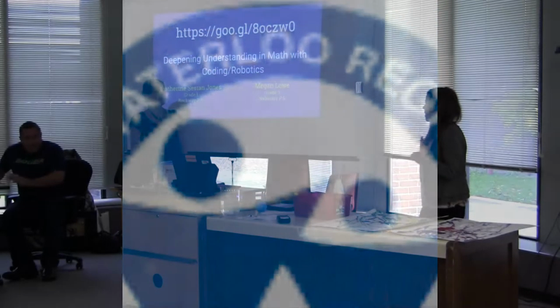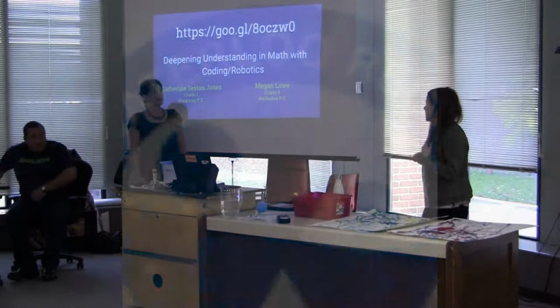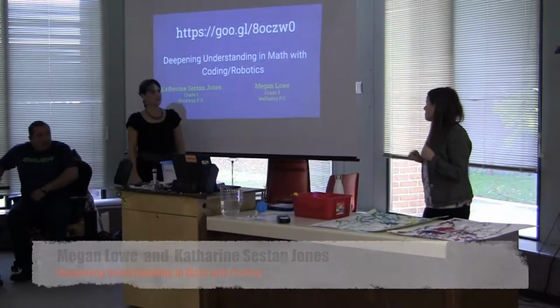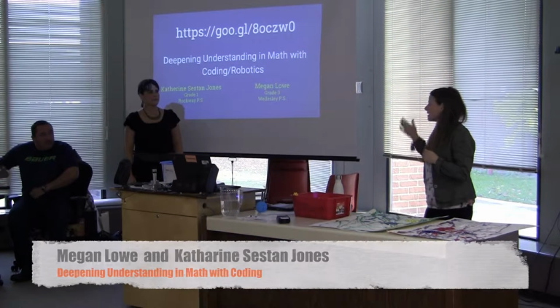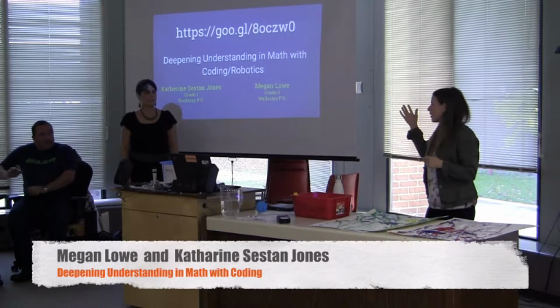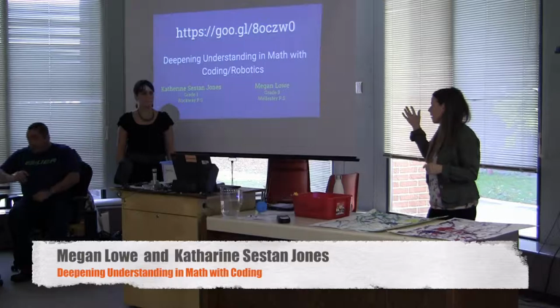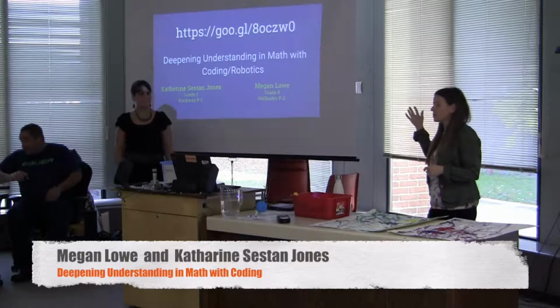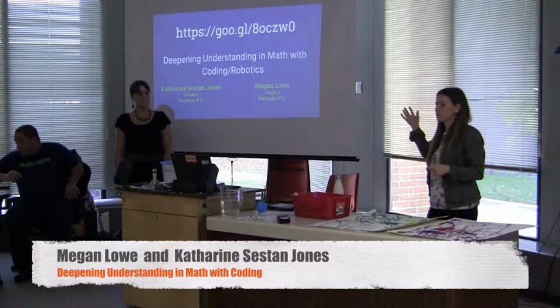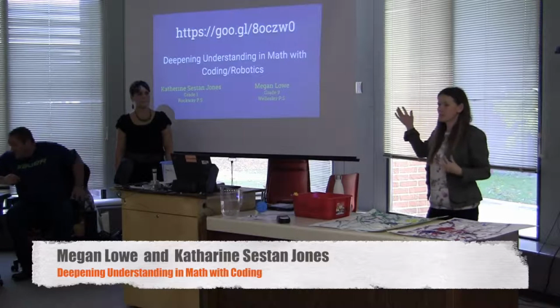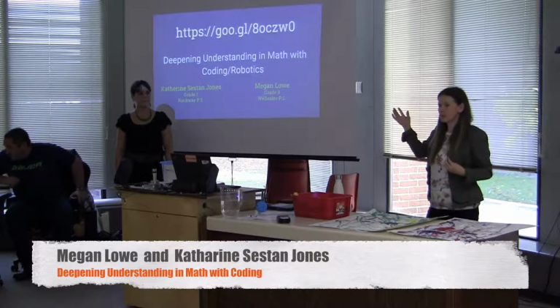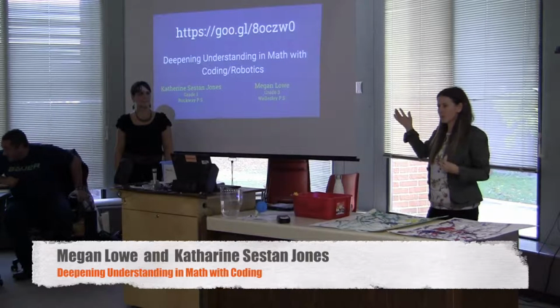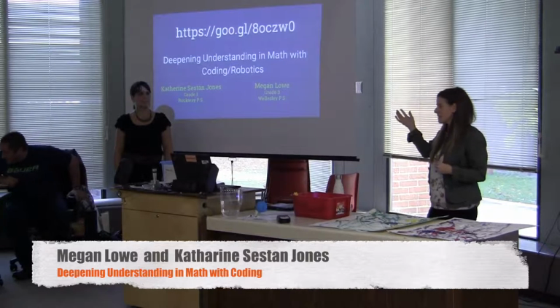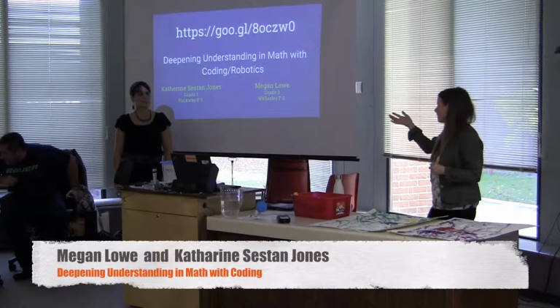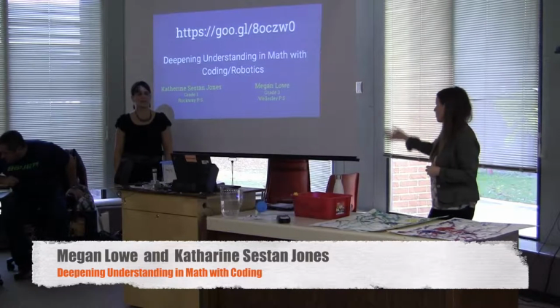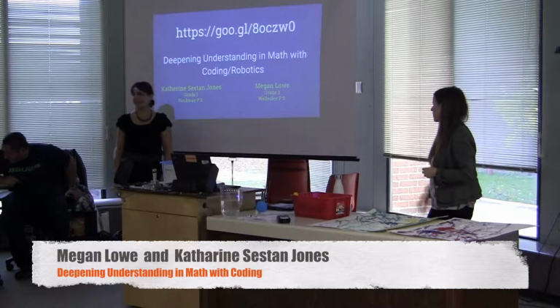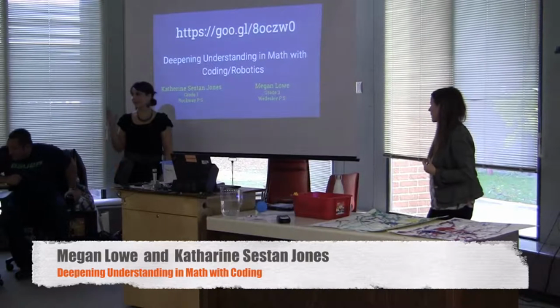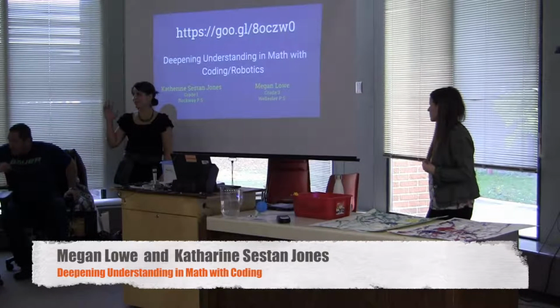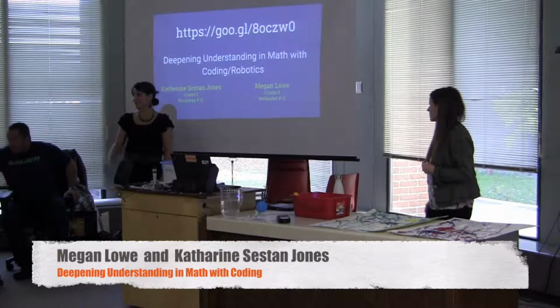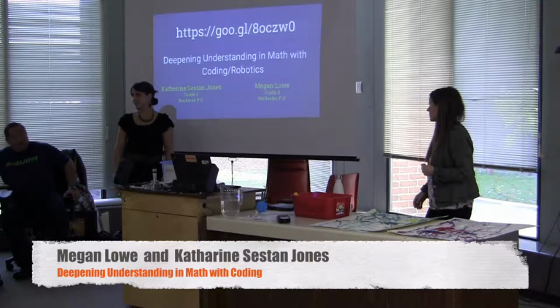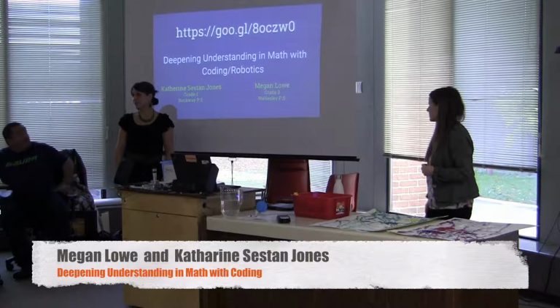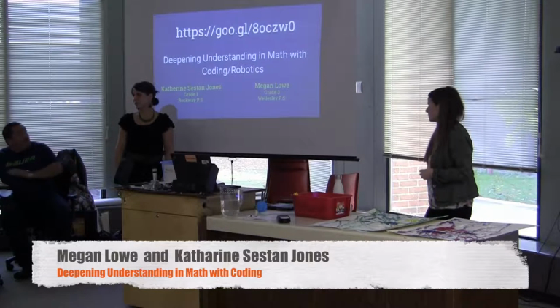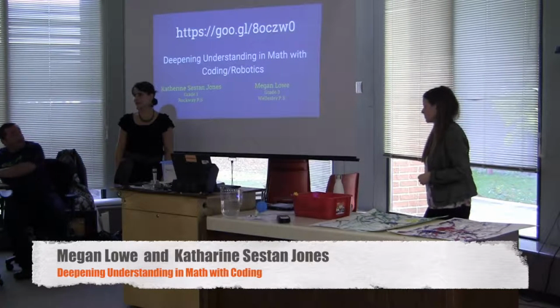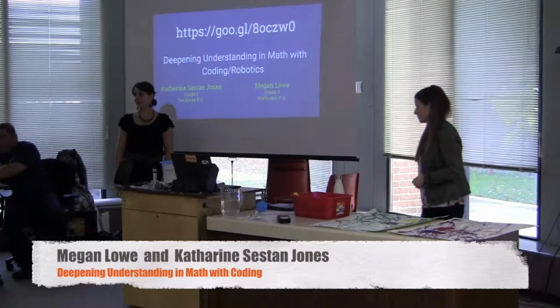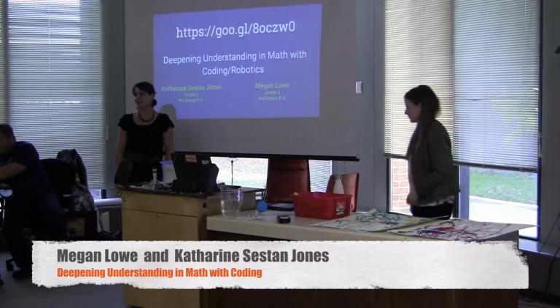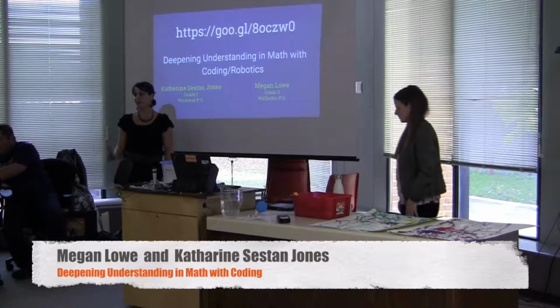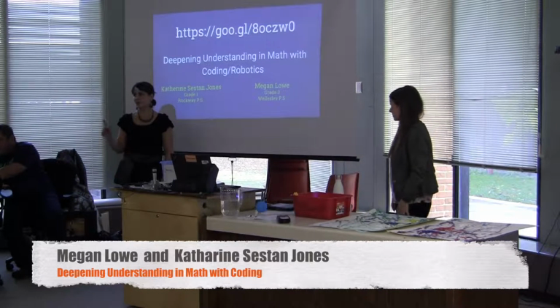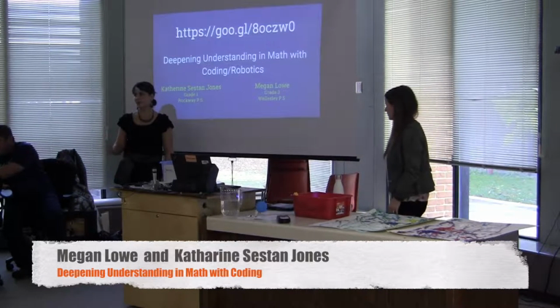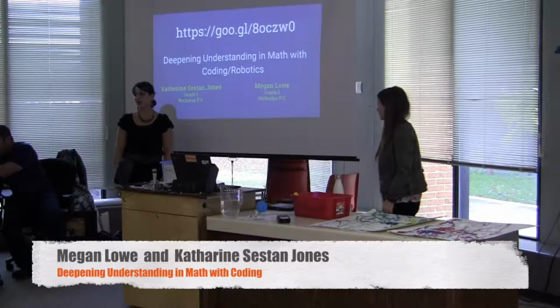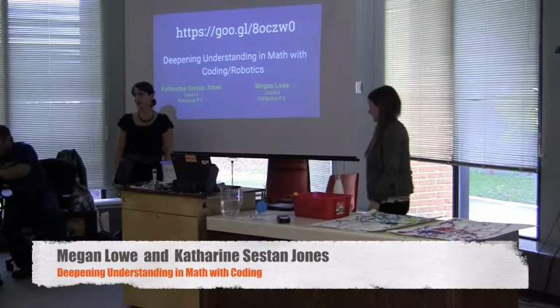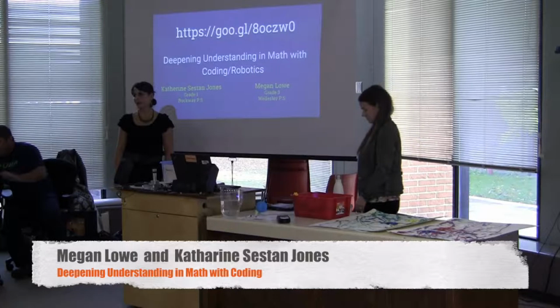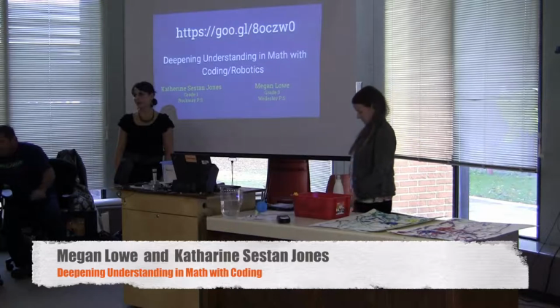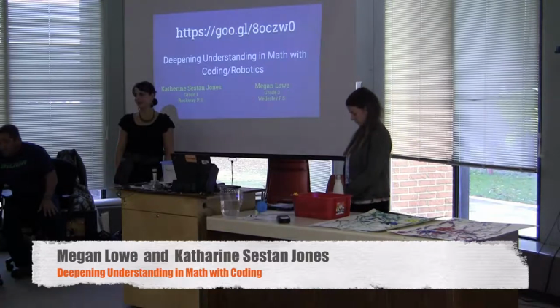I'm Megan Lowell. I'm a grade 3 teacher at Wellesley. And I'm Catherine Cecil Jones. I'm a grade 1 teacher at Rockaway Public School.